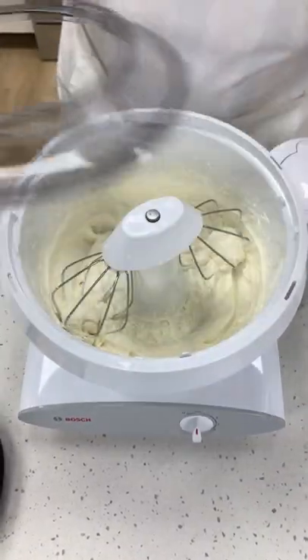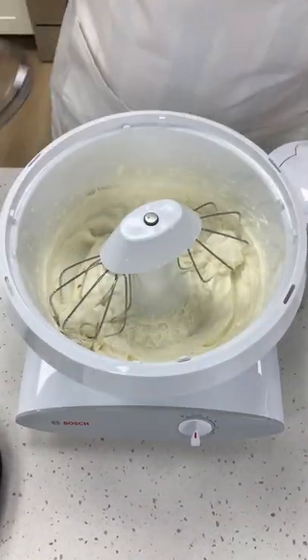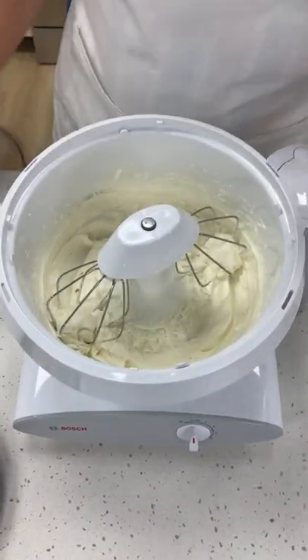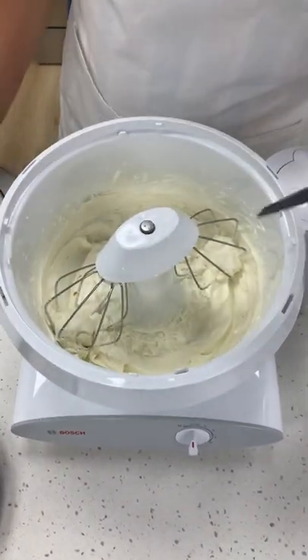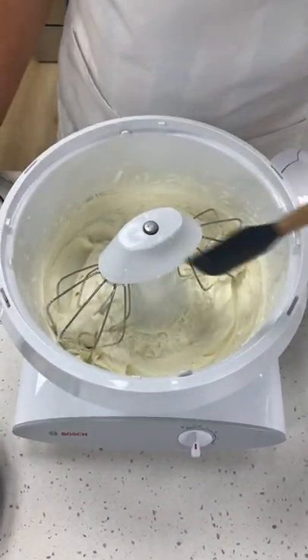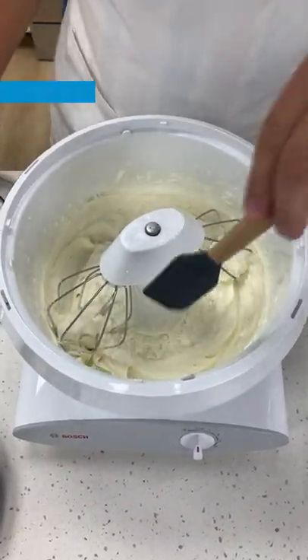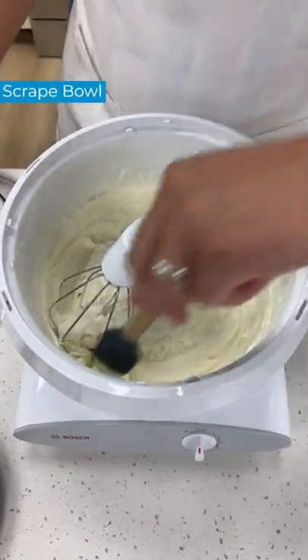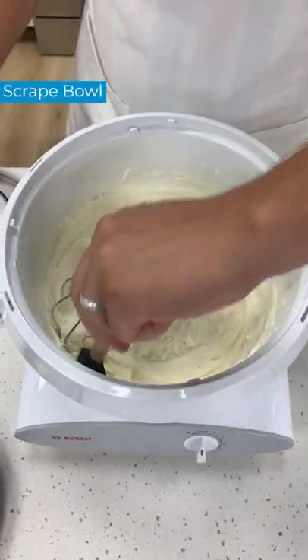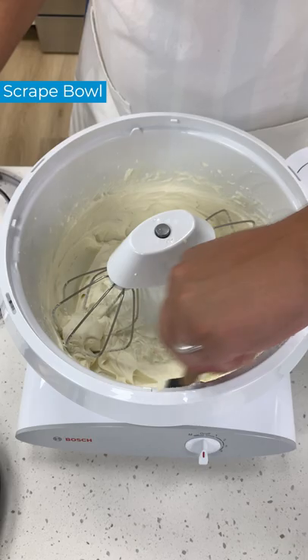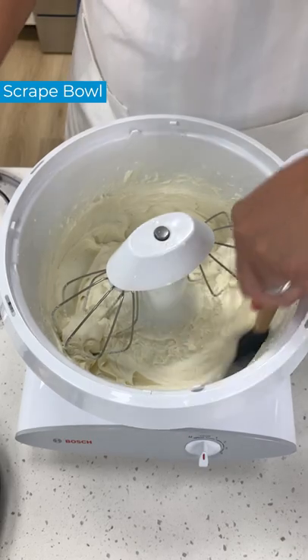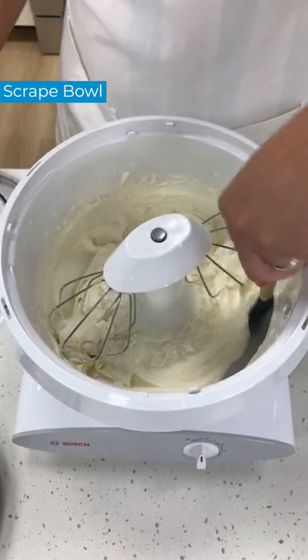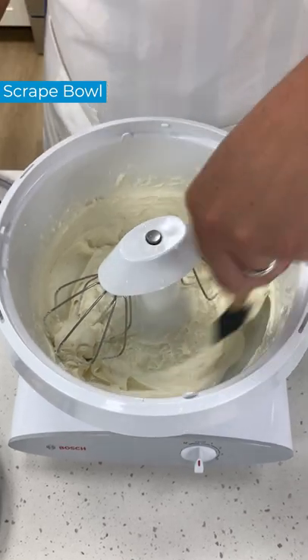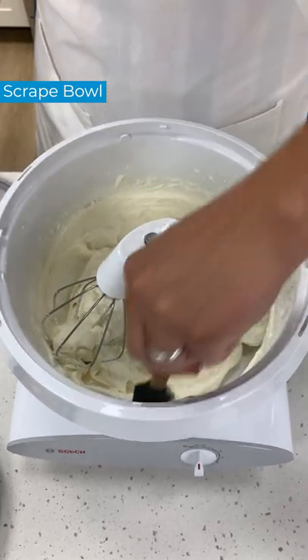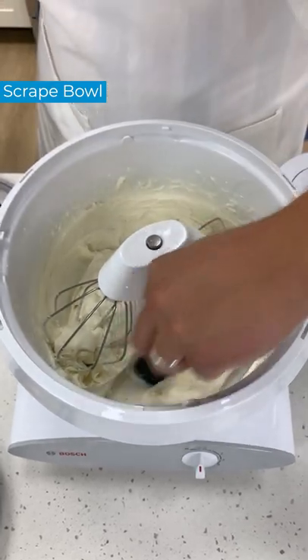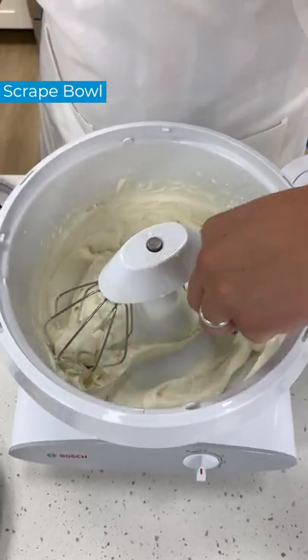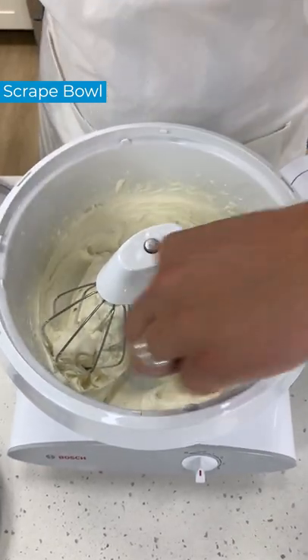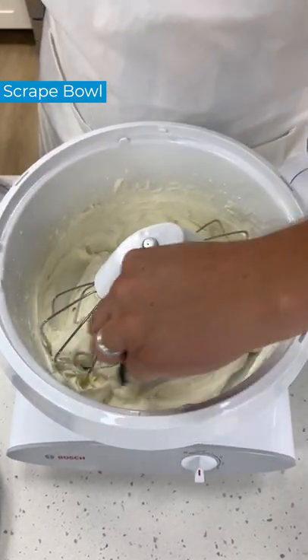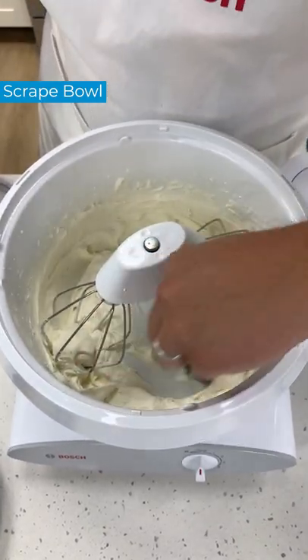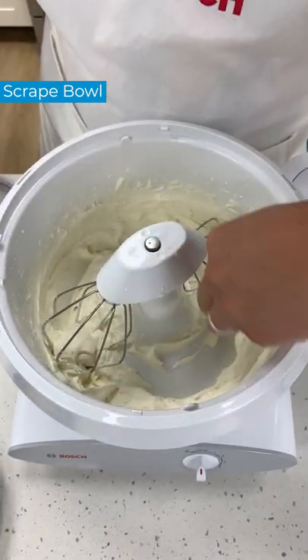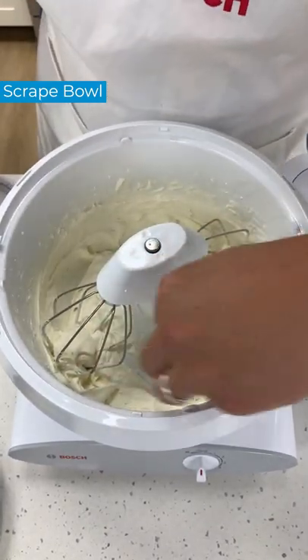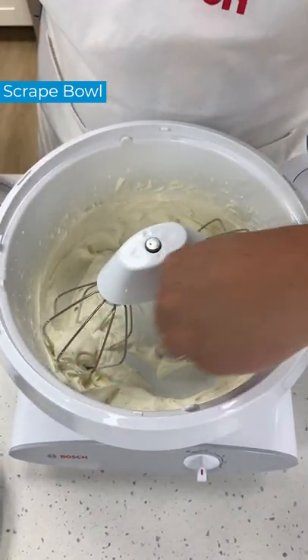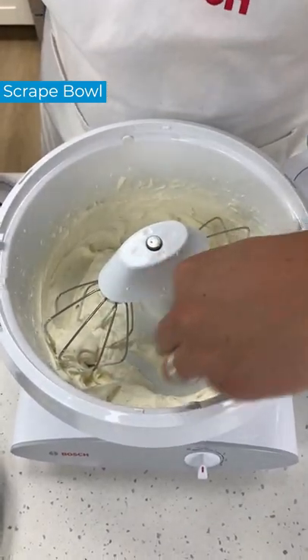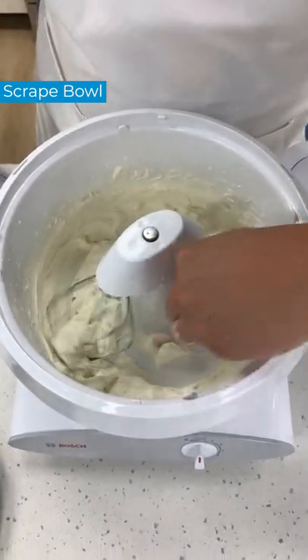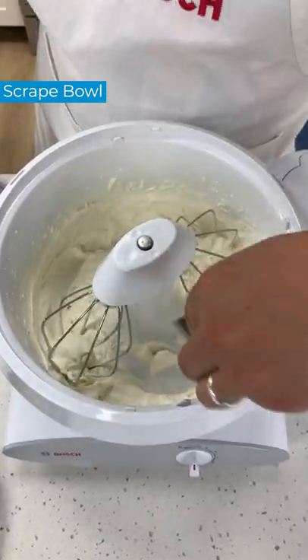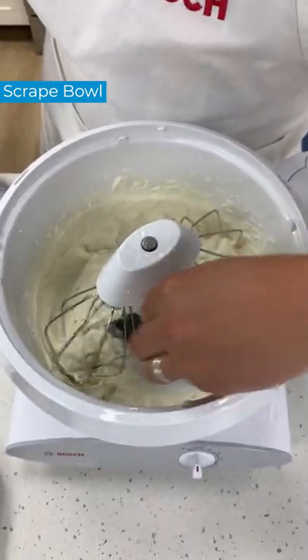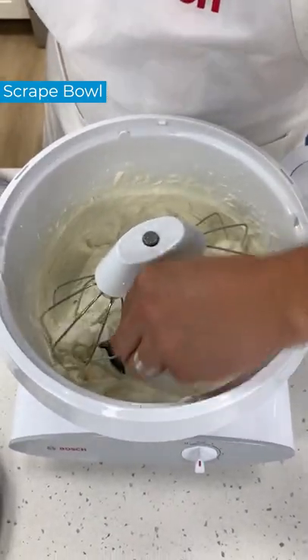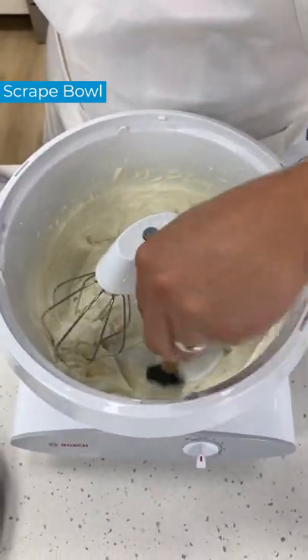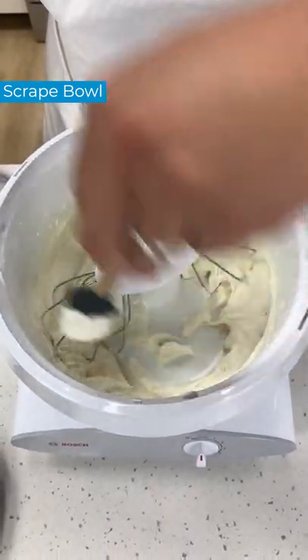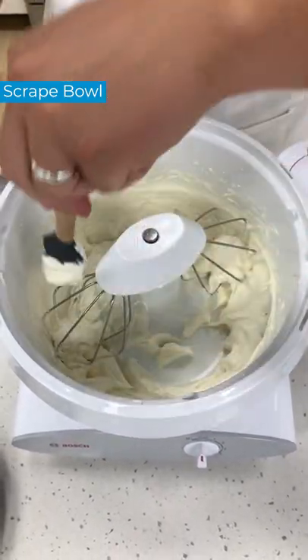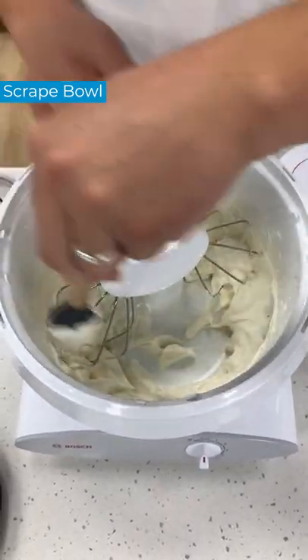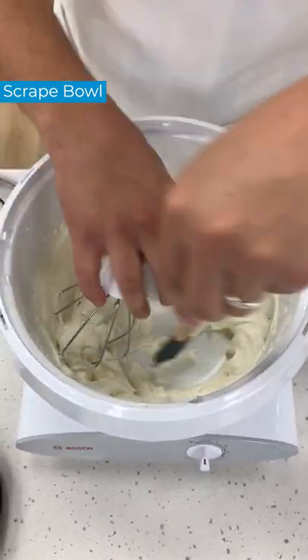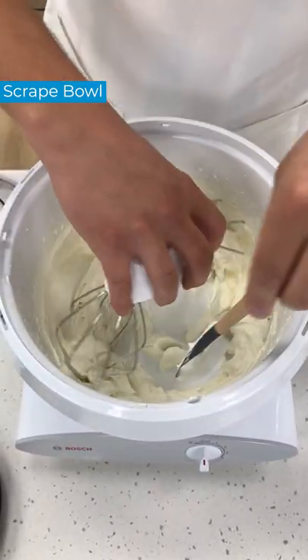Alright, let's just scrape the bowl one time, make sure everything gets mixed really well.